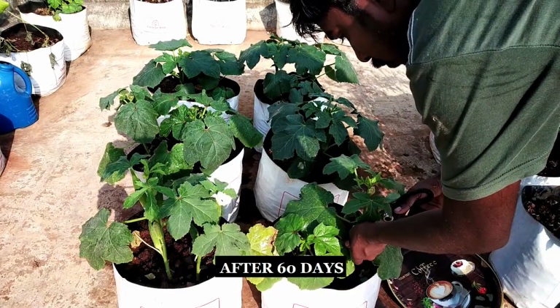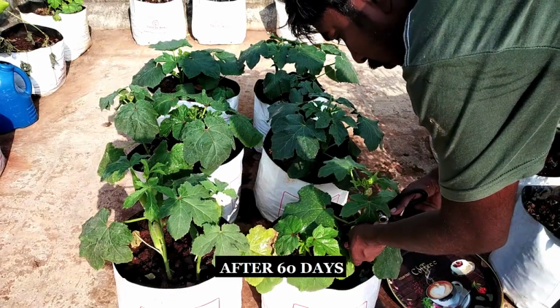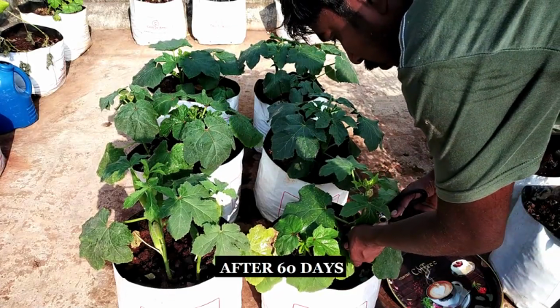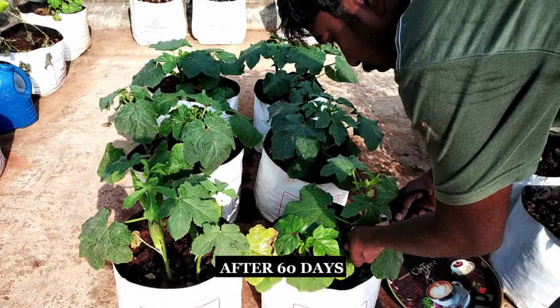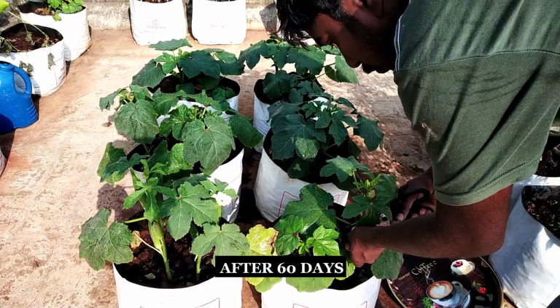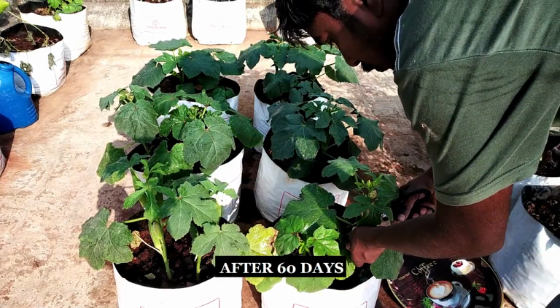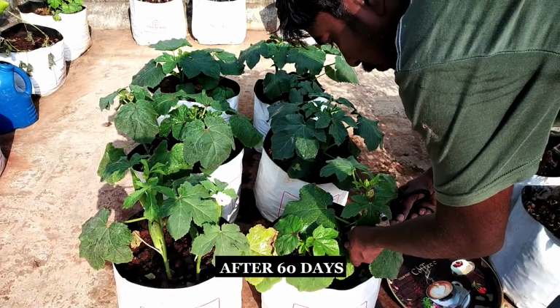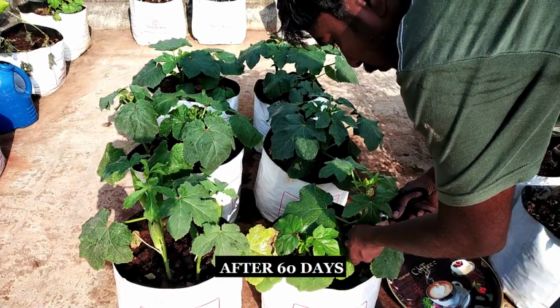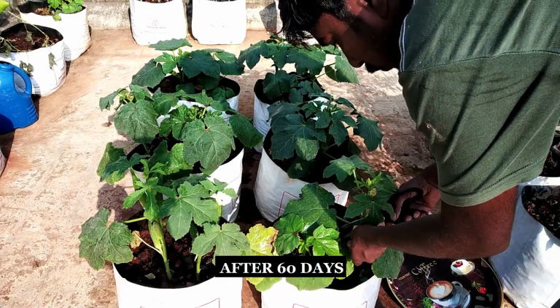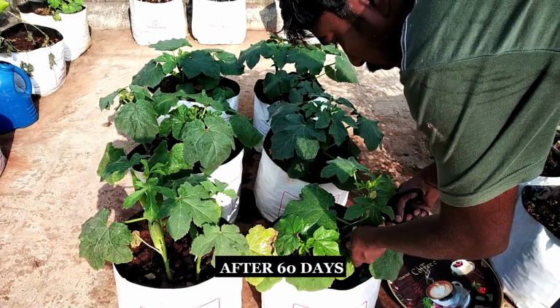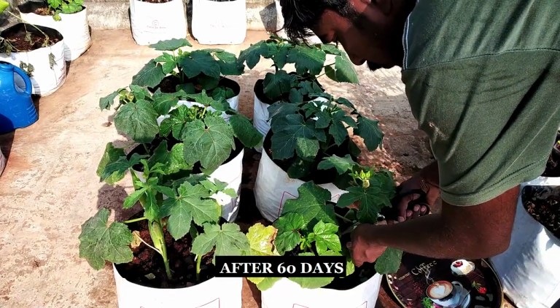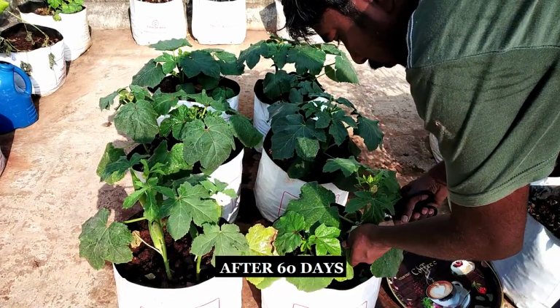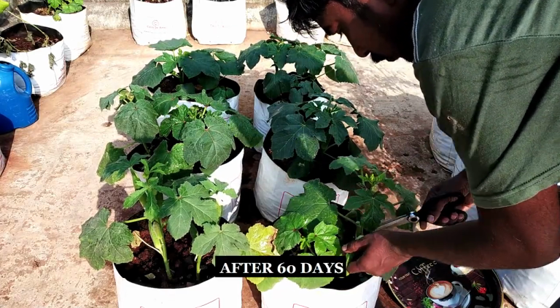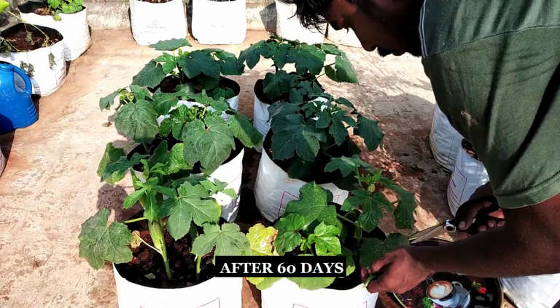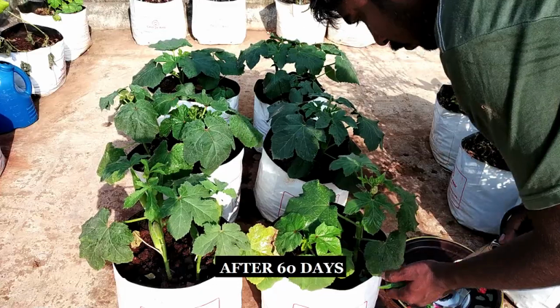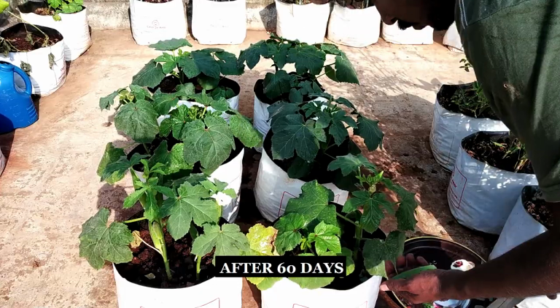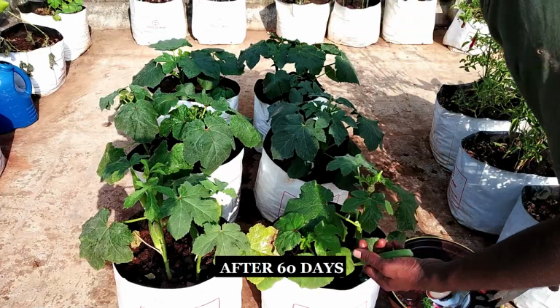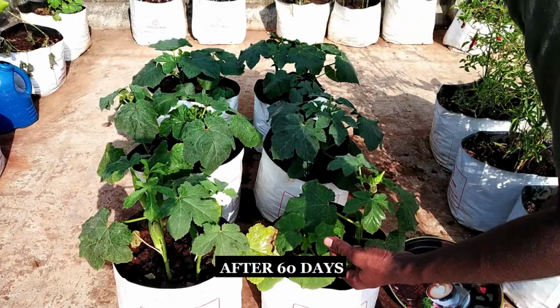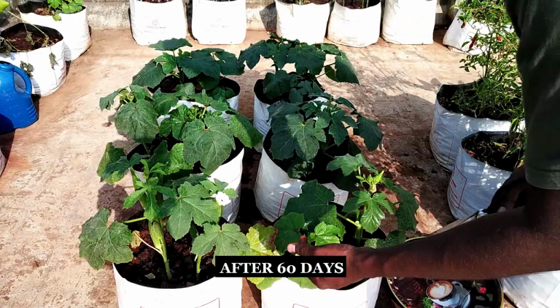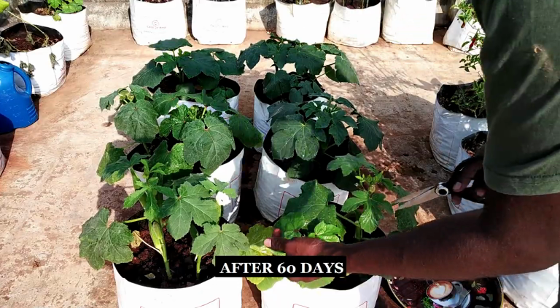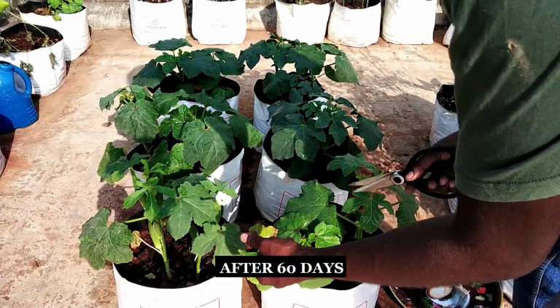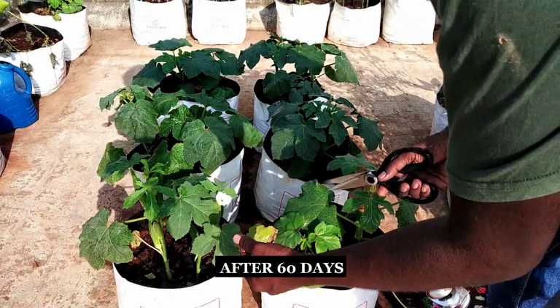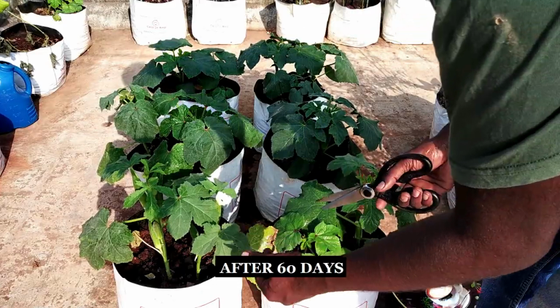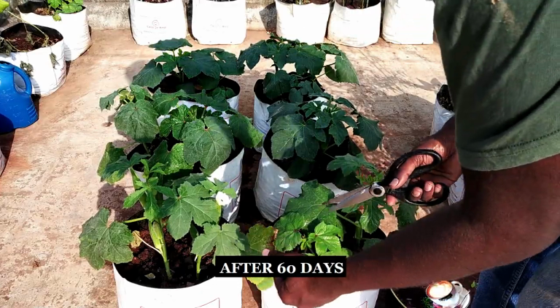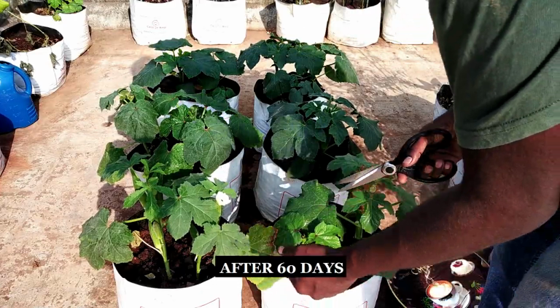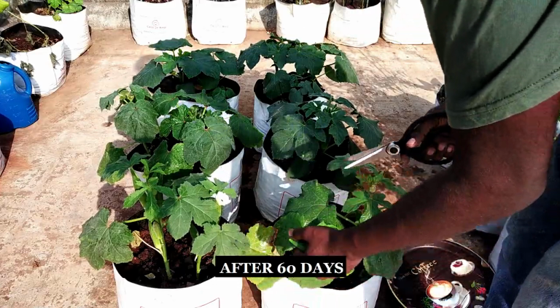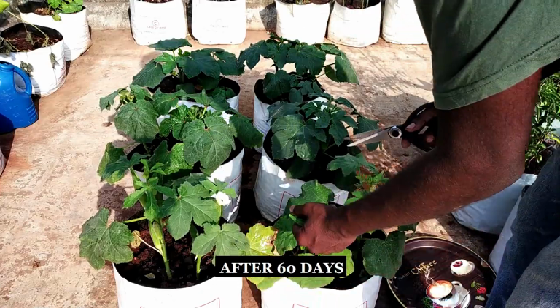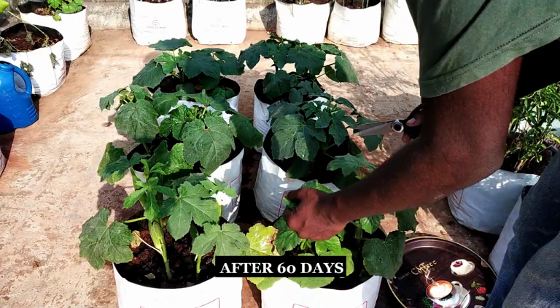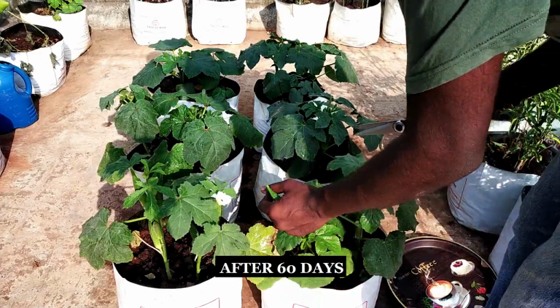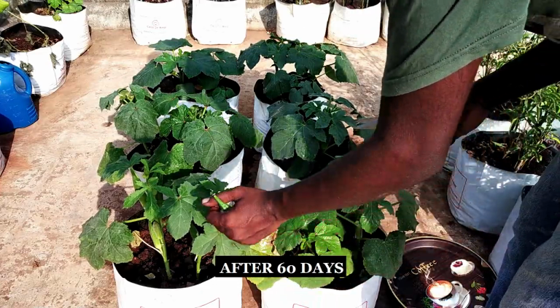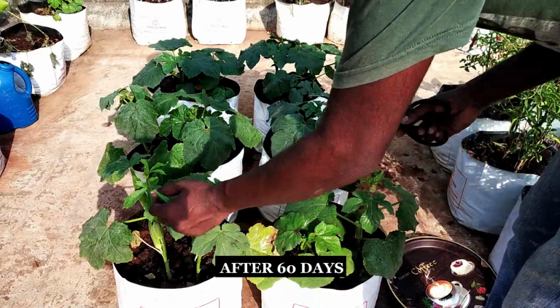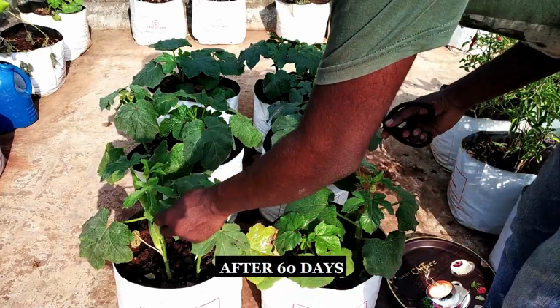After 15 days, the okra plants will be ready to be harvested for the next two months.